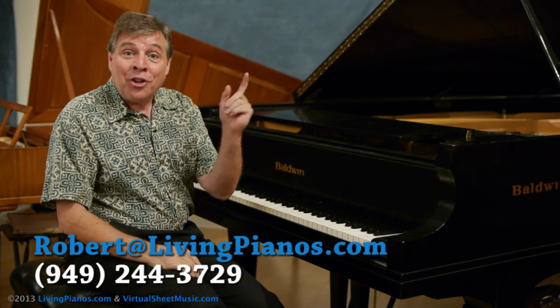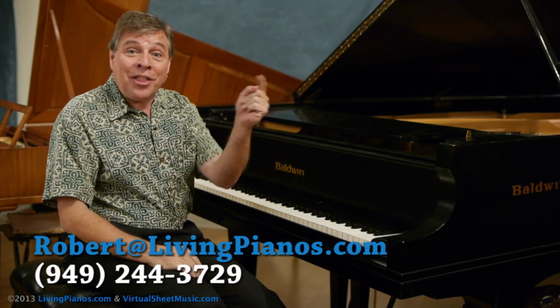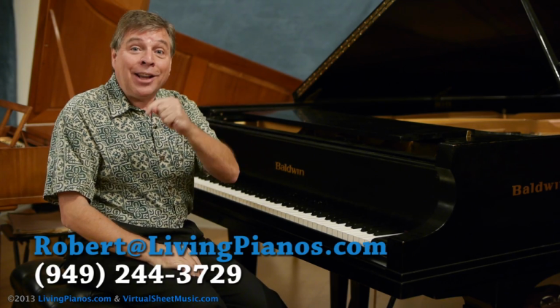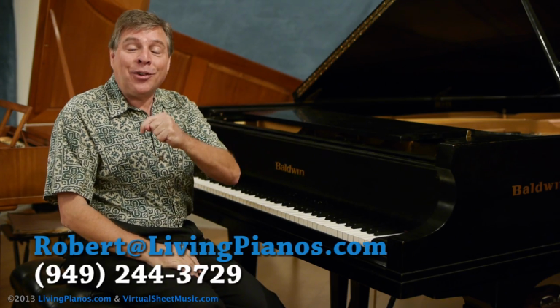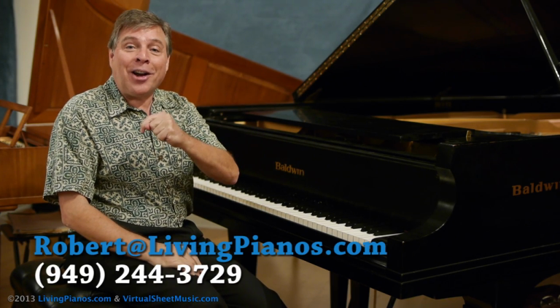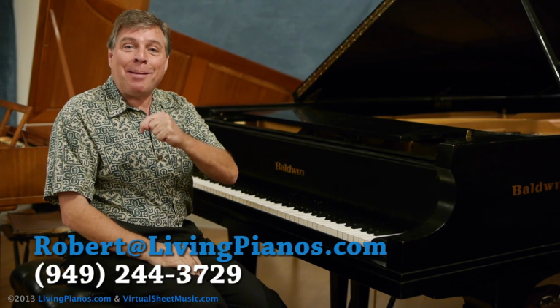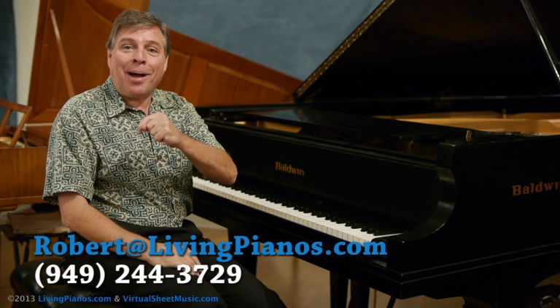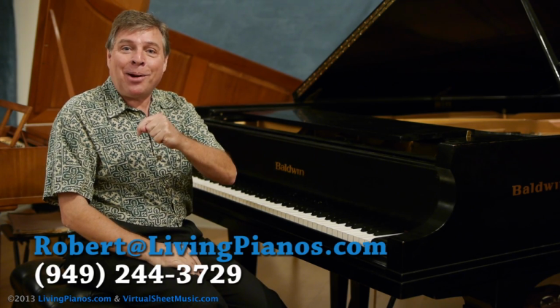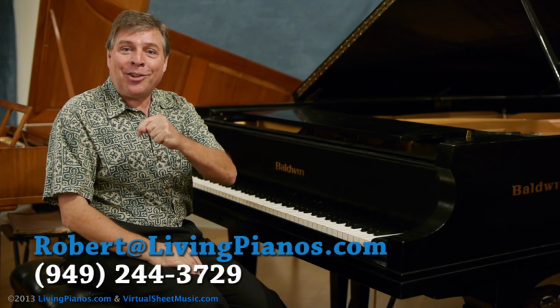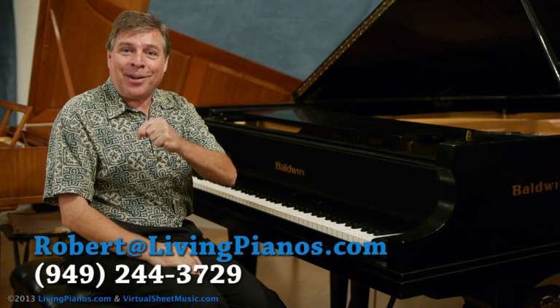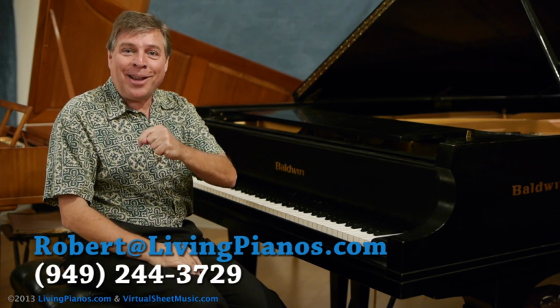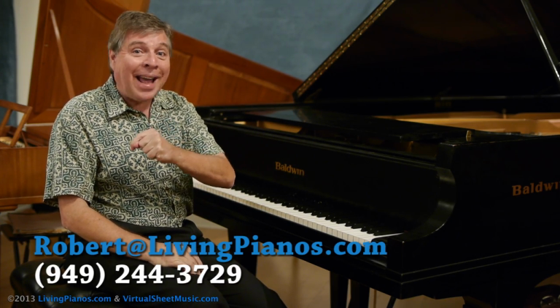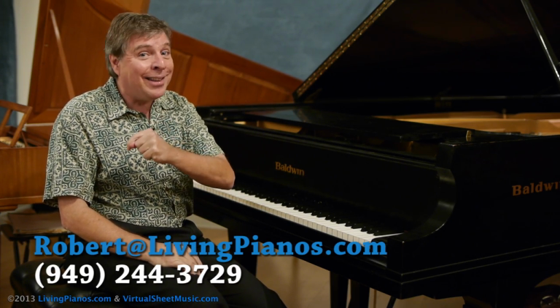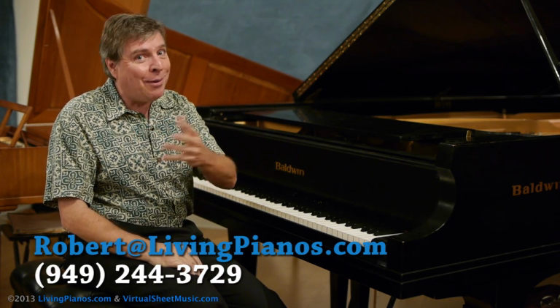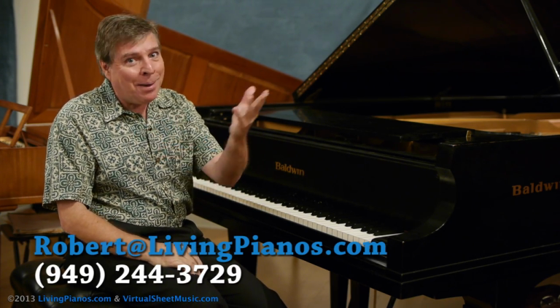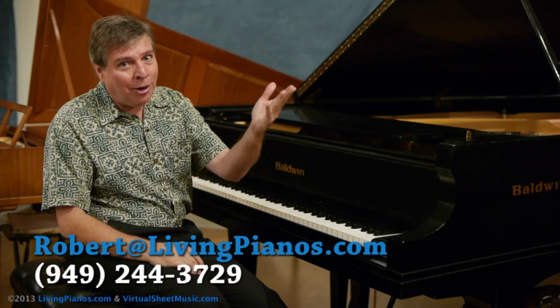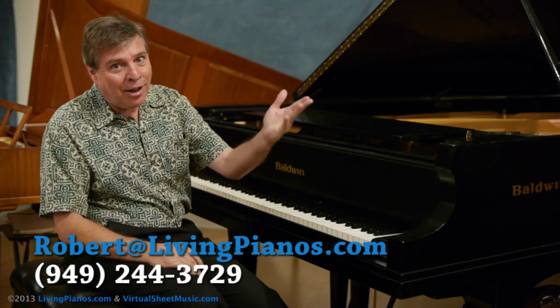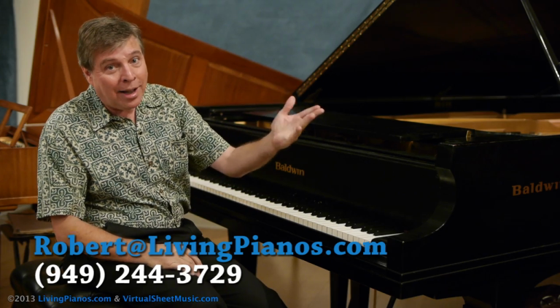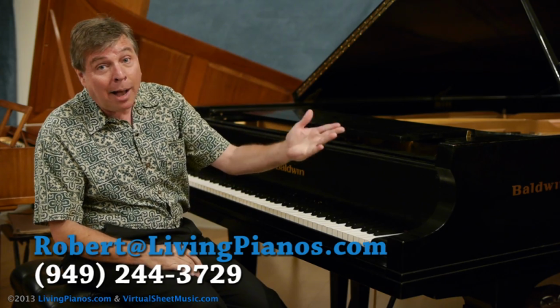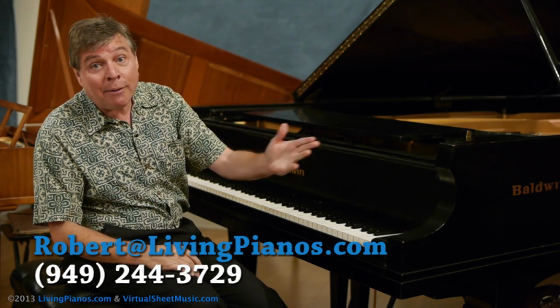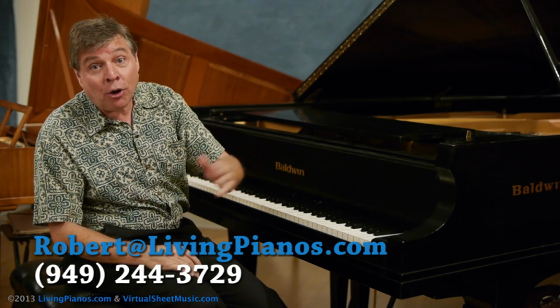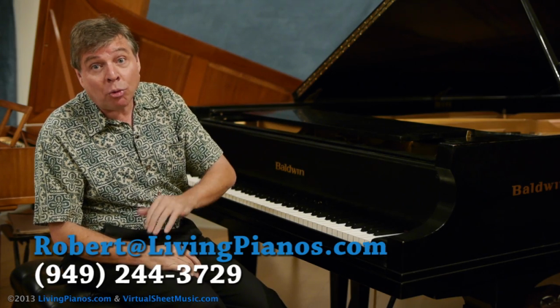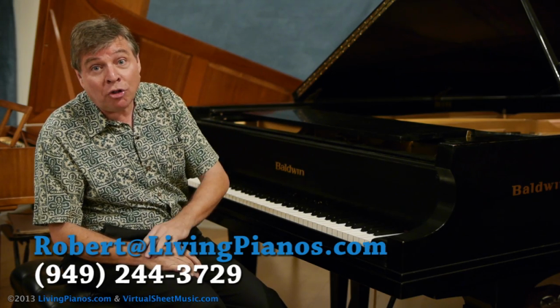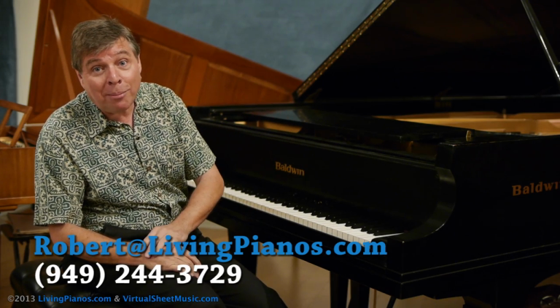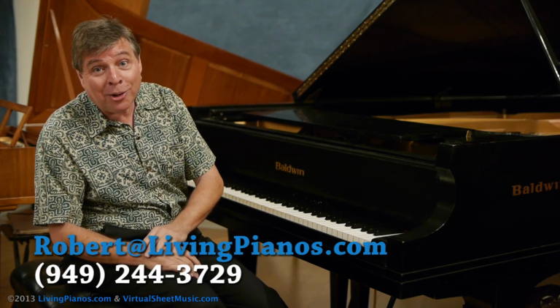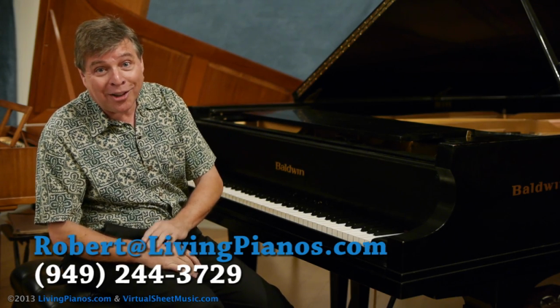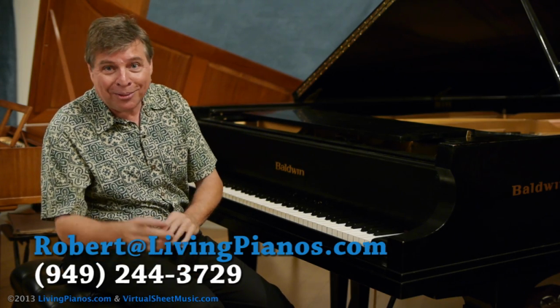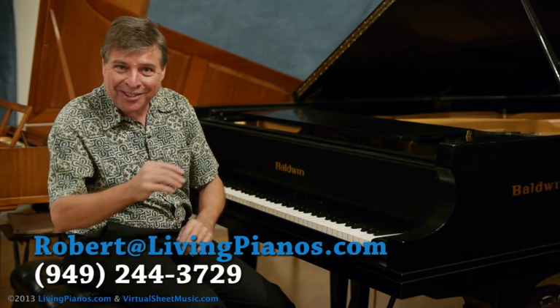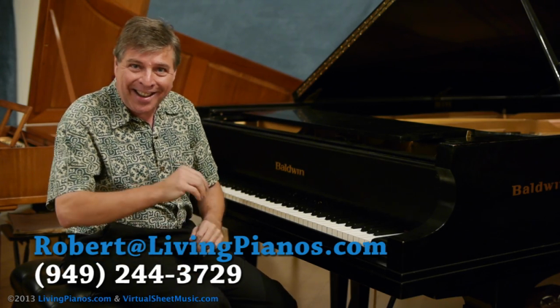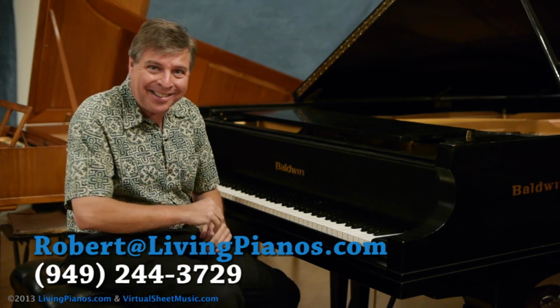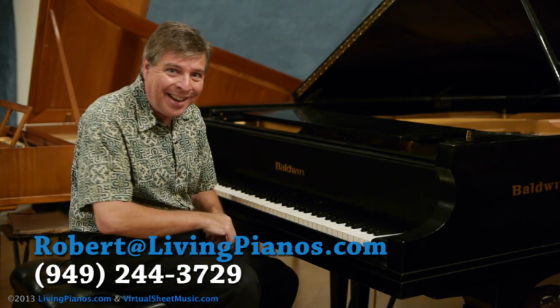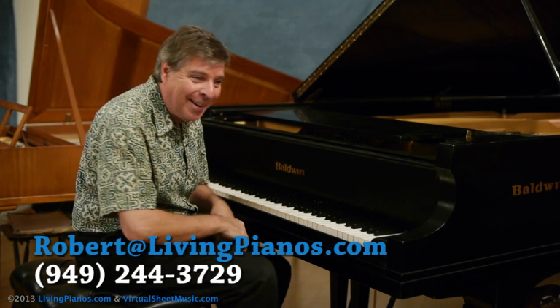Thanks for joining me. Robert Estrin here at livingpianos.com and Virtual Sheet Music. We'll see you next time.